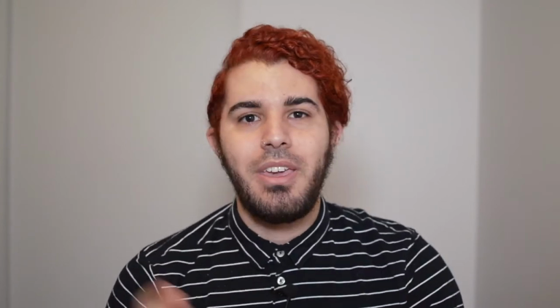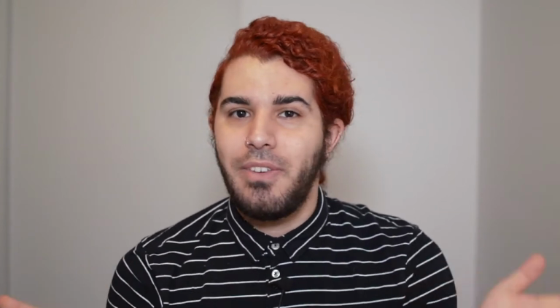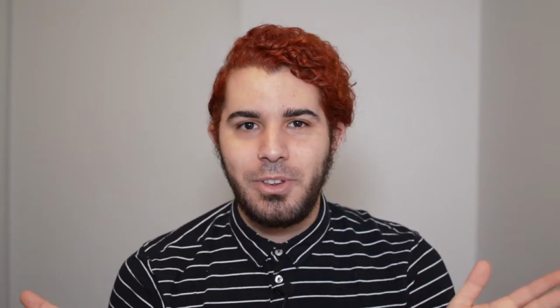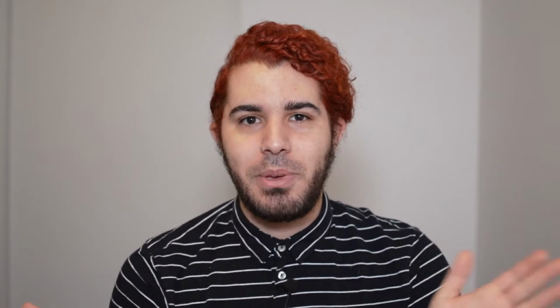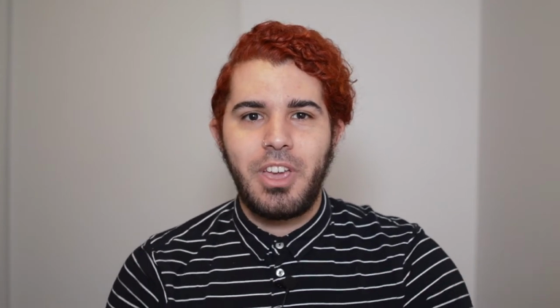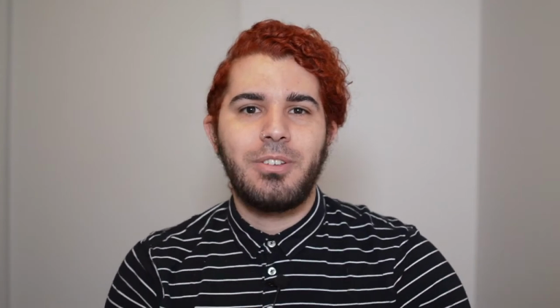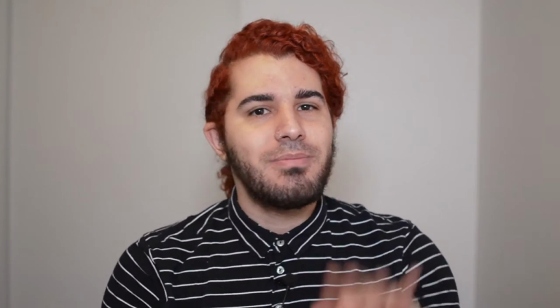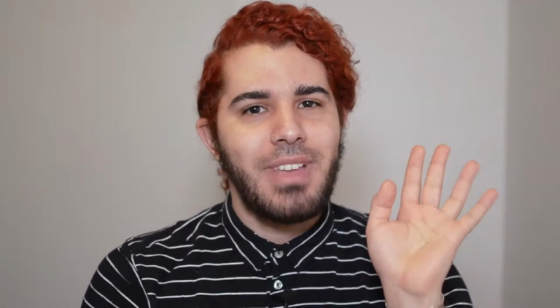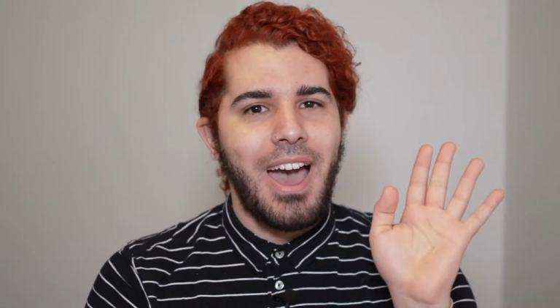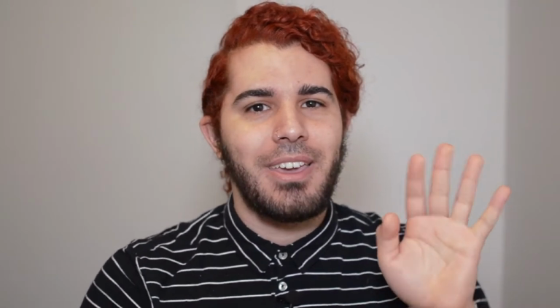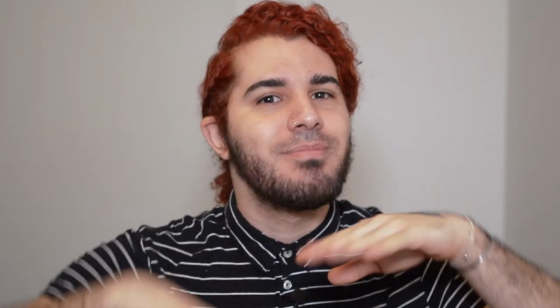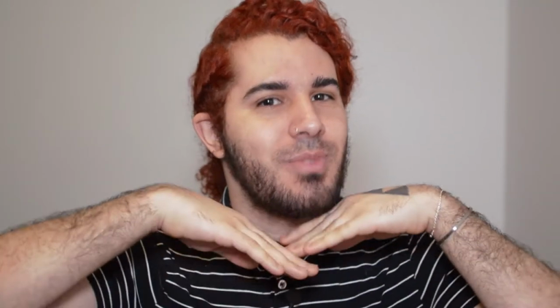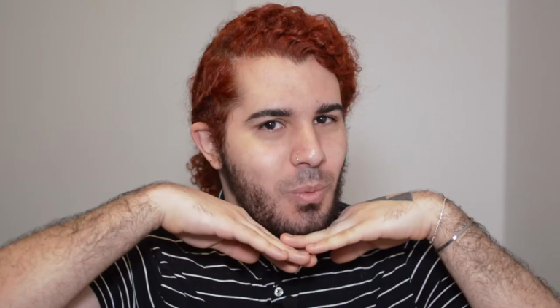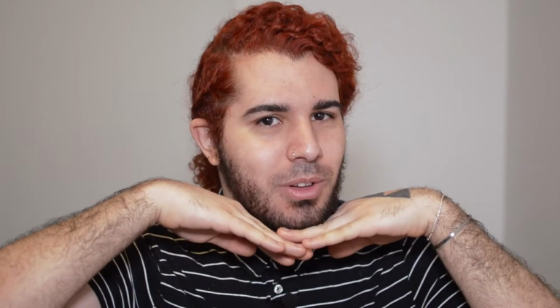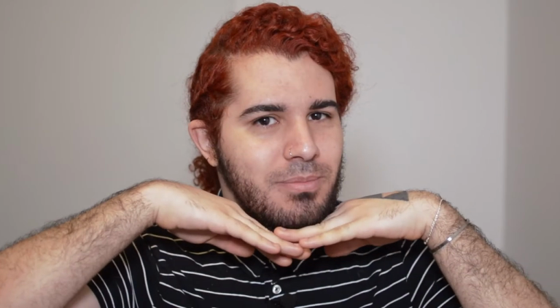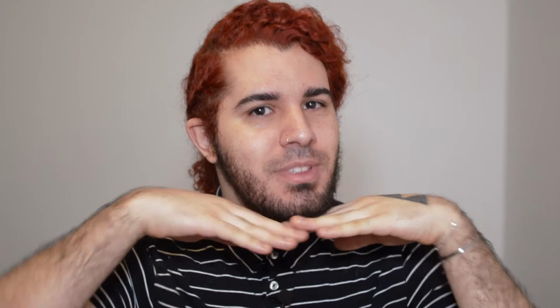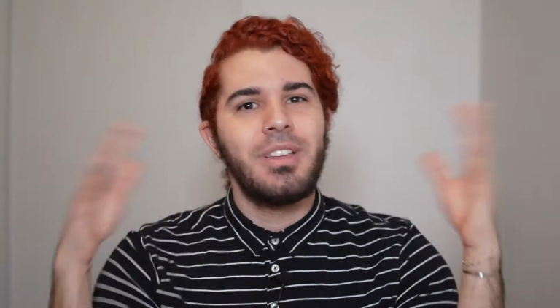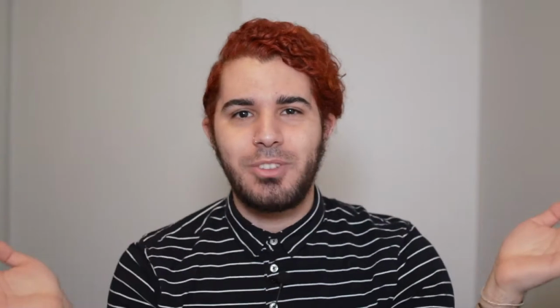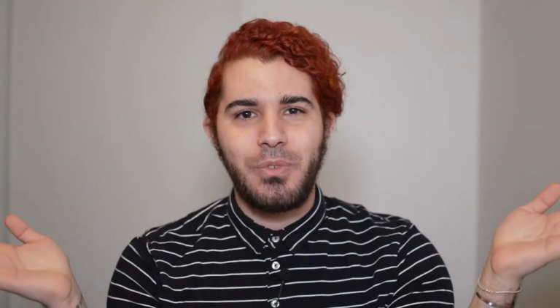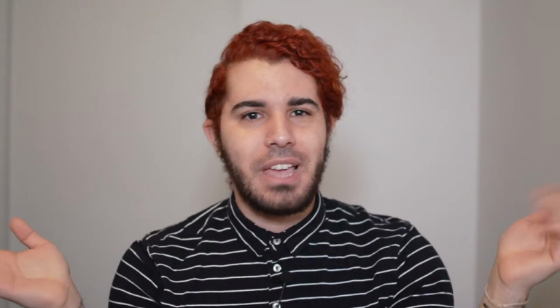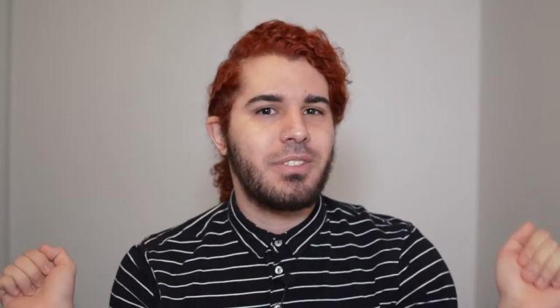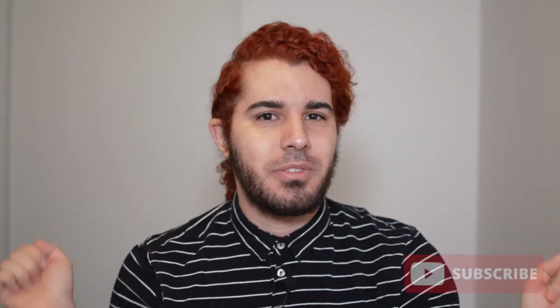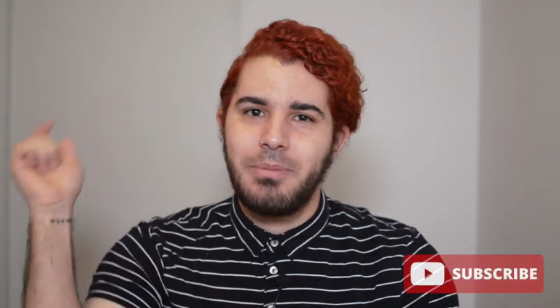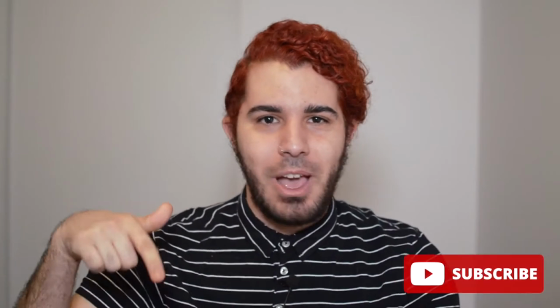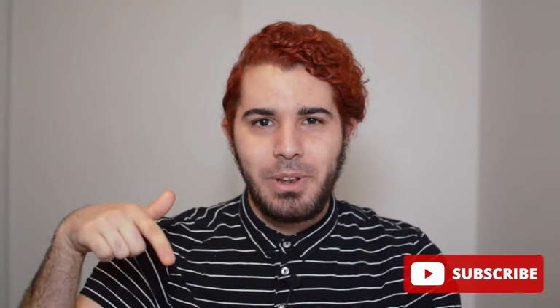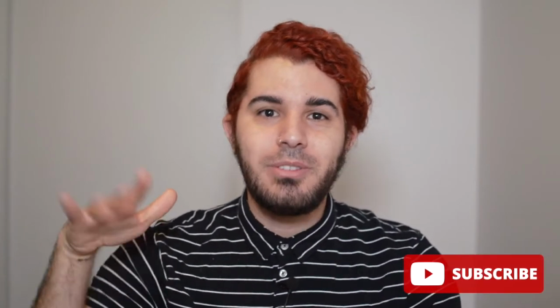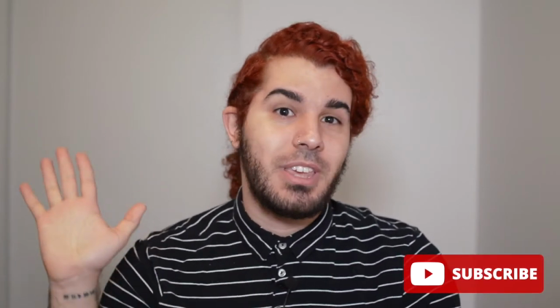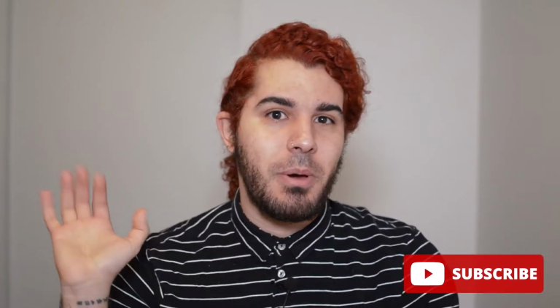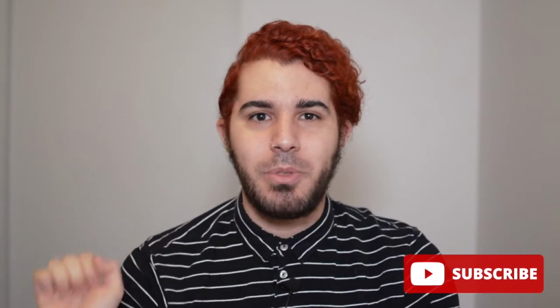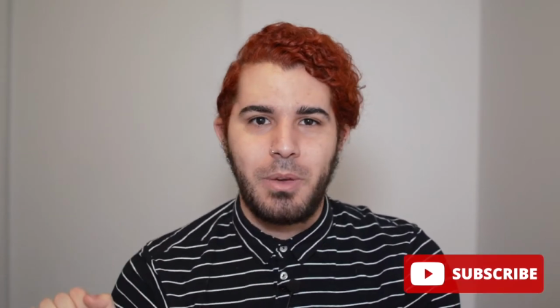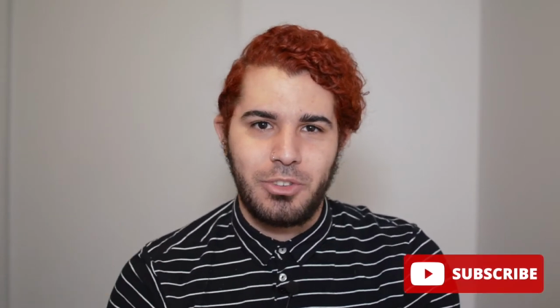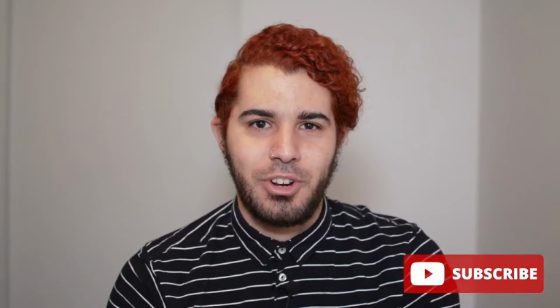If you're new to my channel, hi, welcome. Don't forget to subscribe down below to keep up with my wig journey.